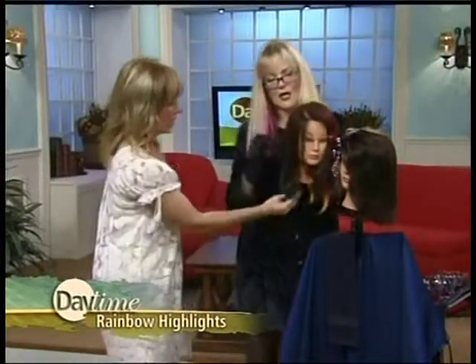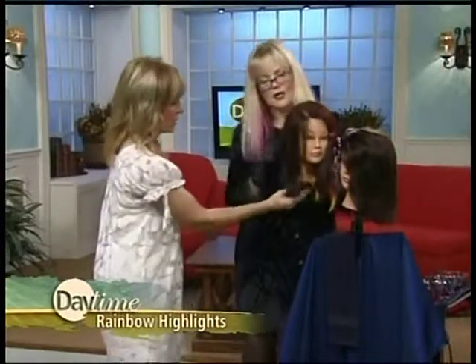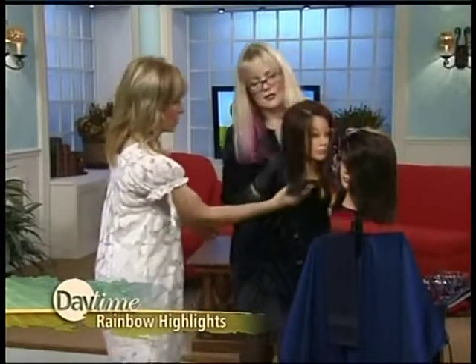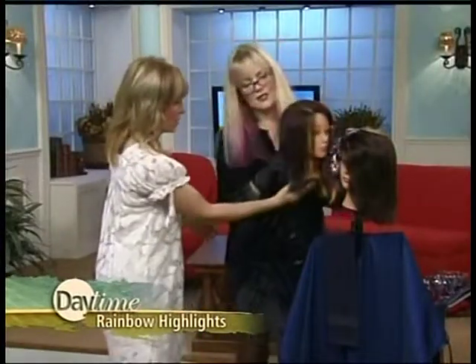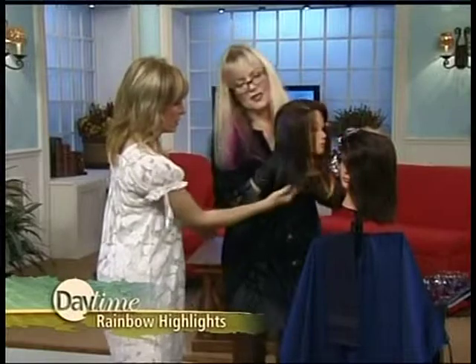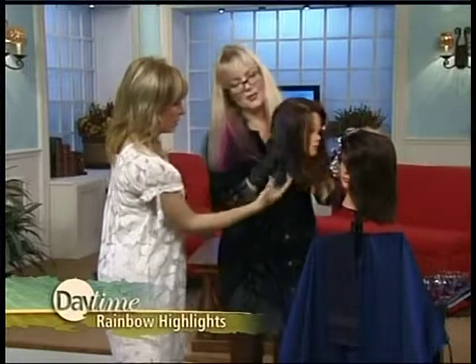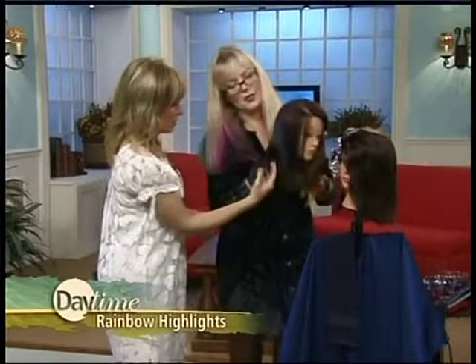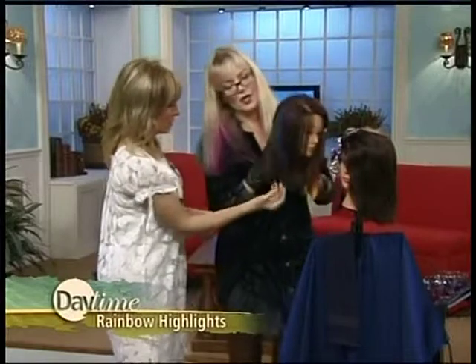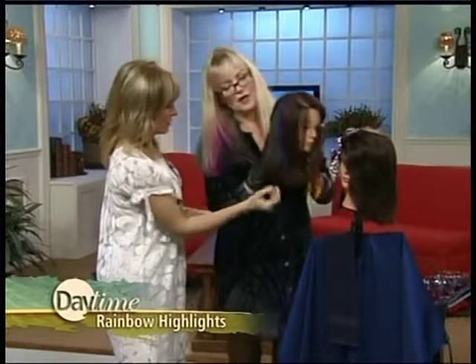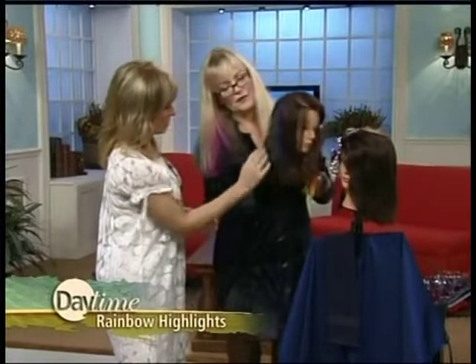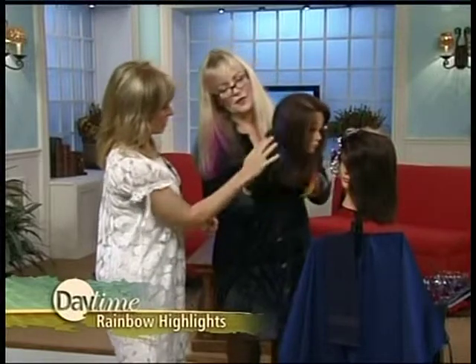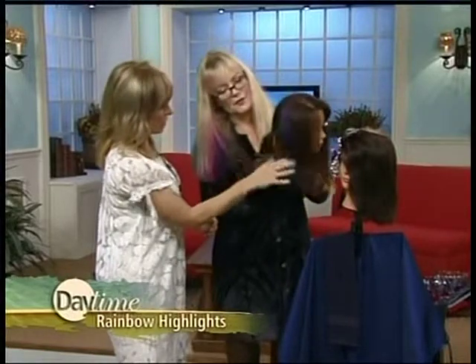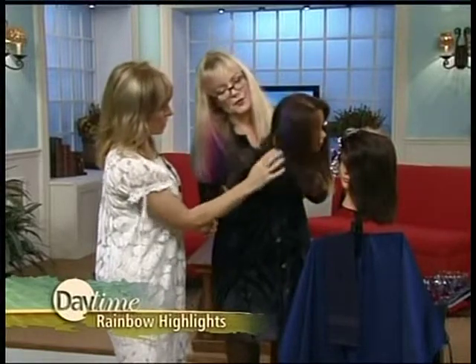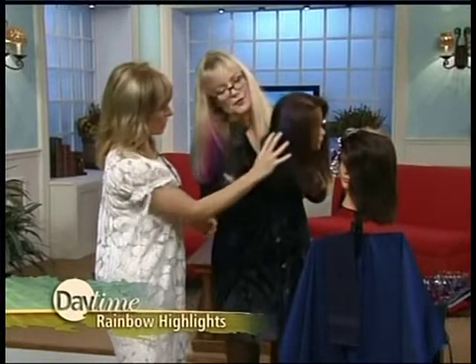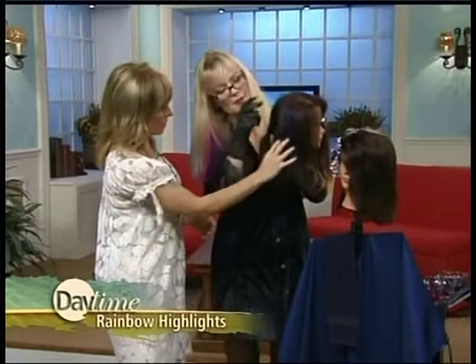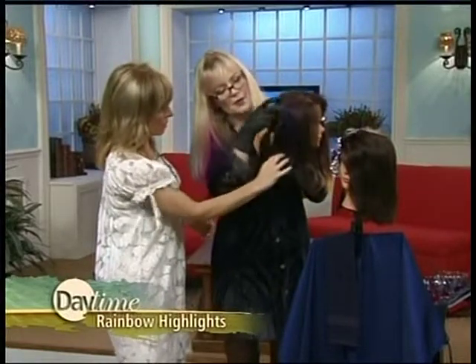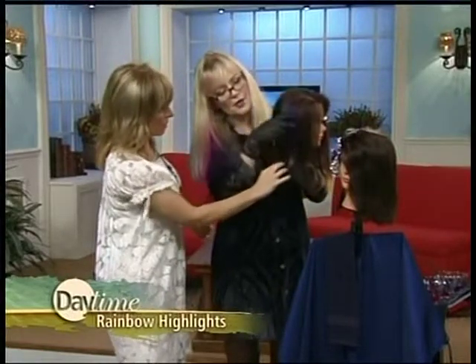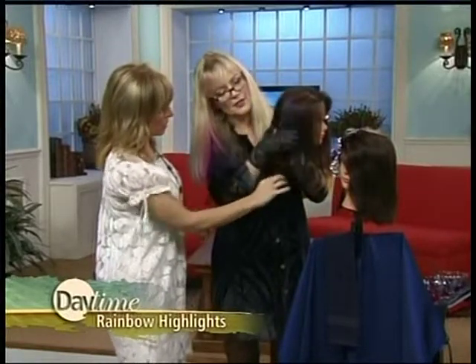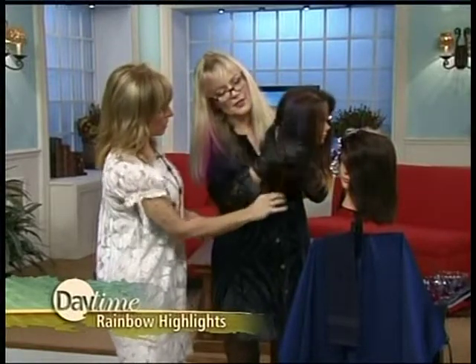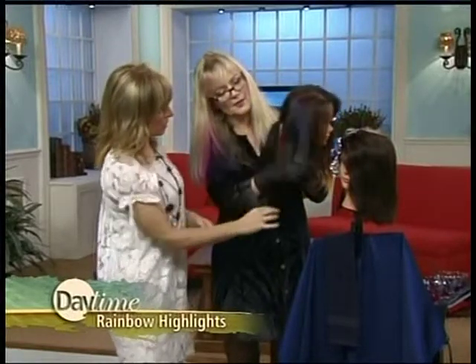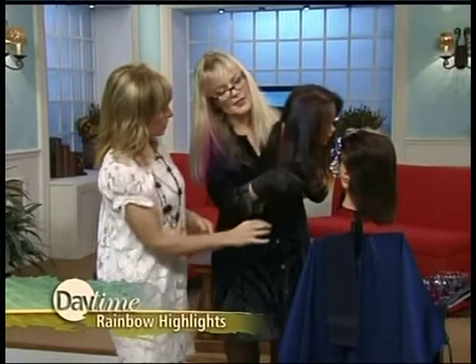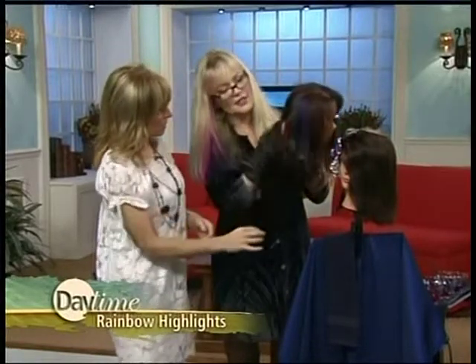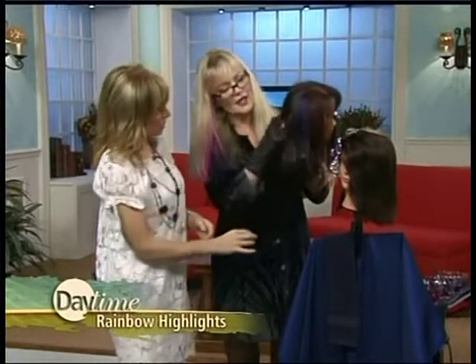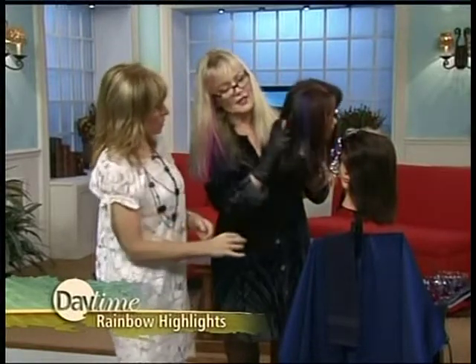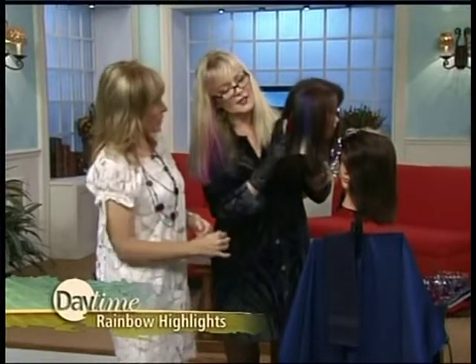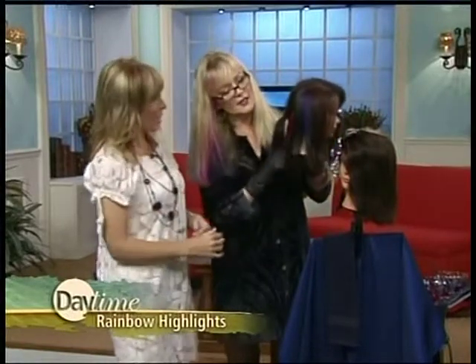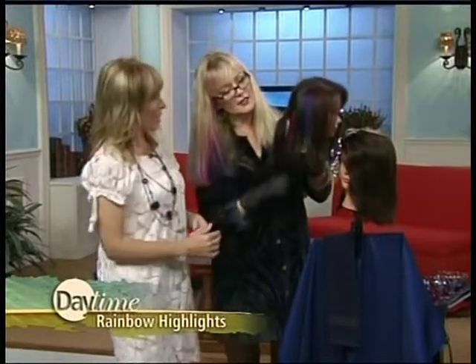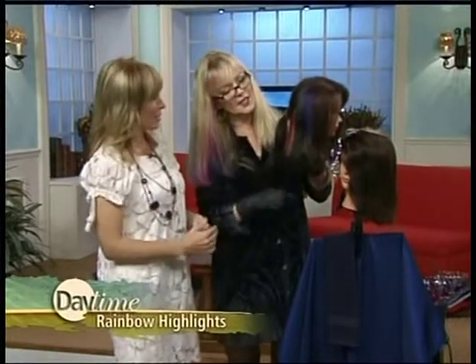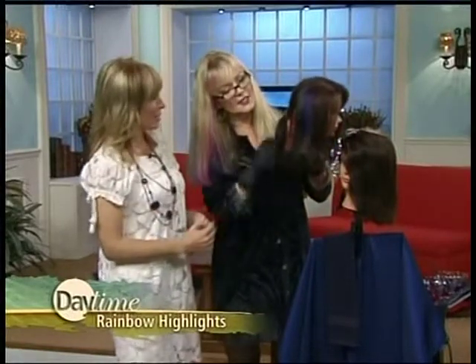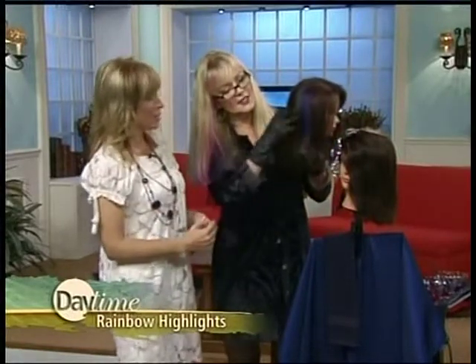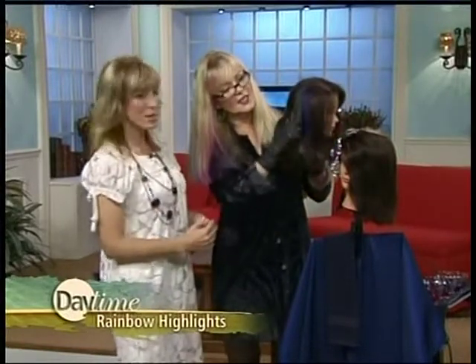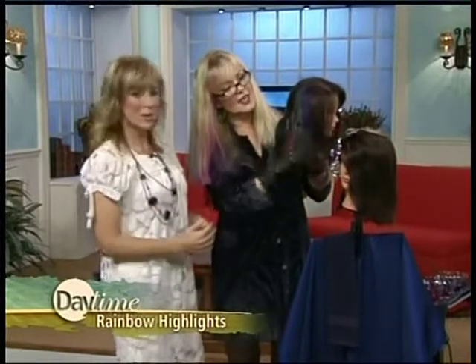Here's an example of a full rainbow going side-by-side — sans the yellow.